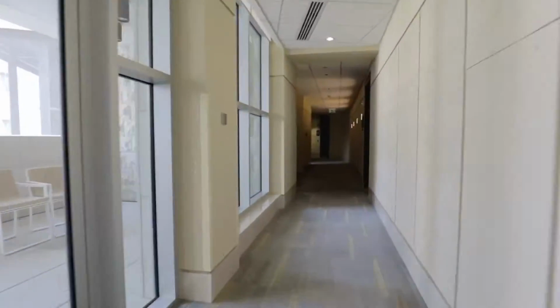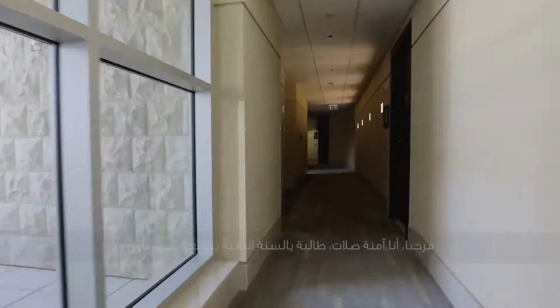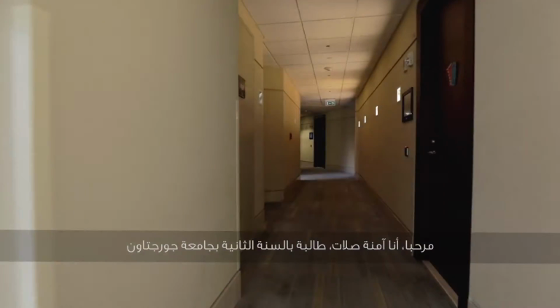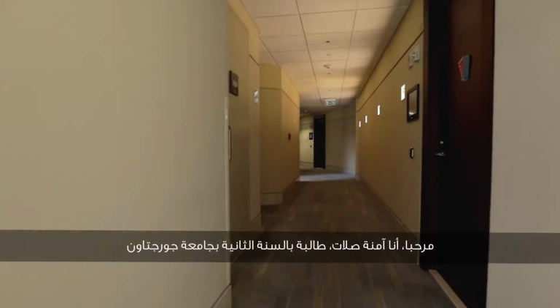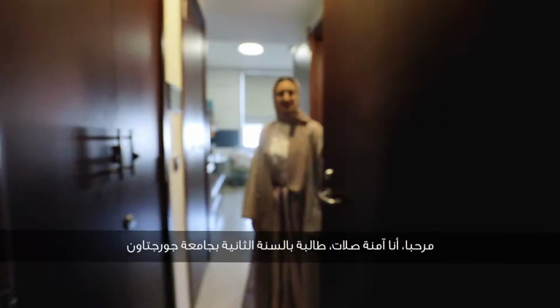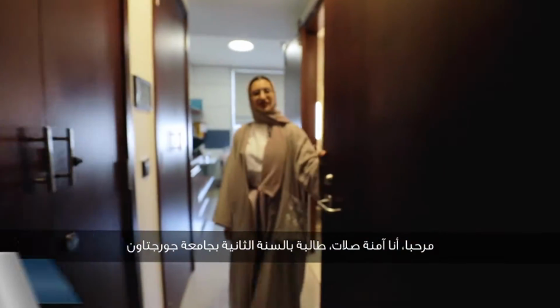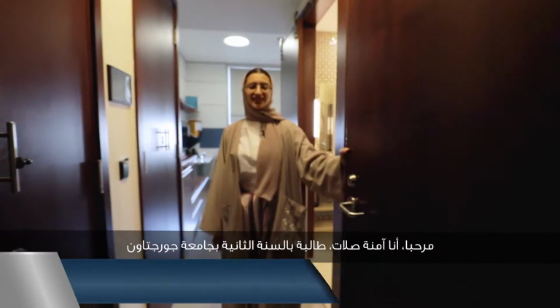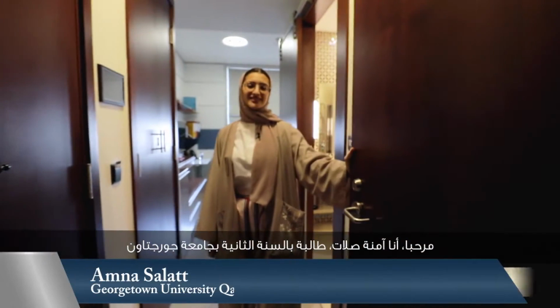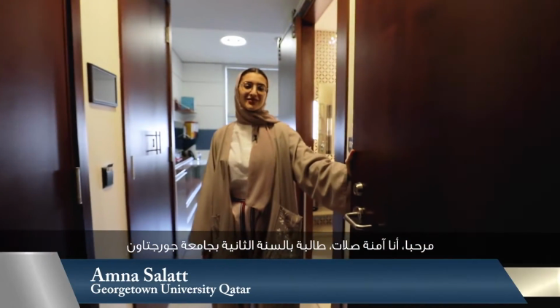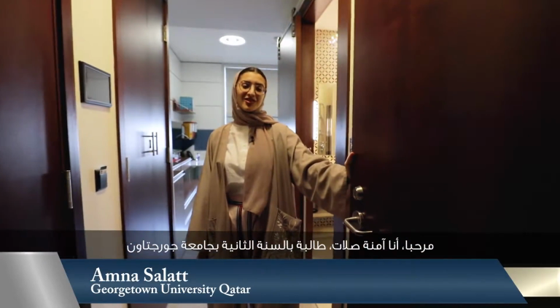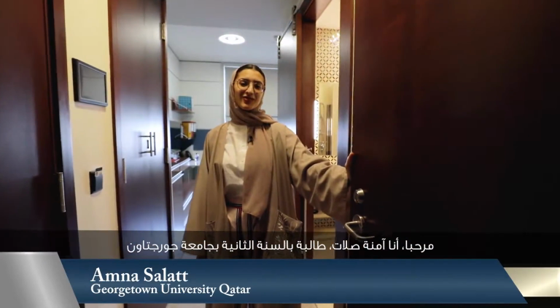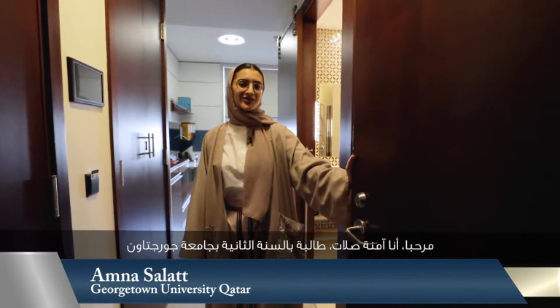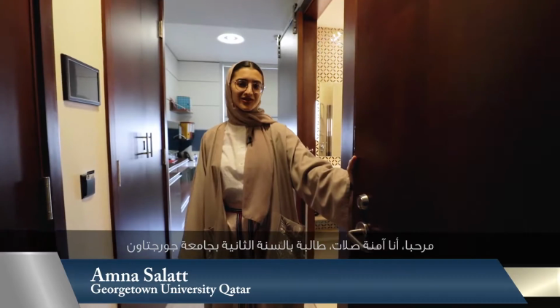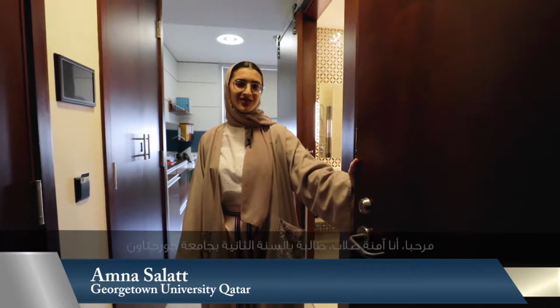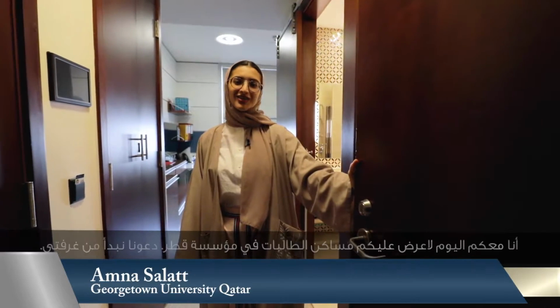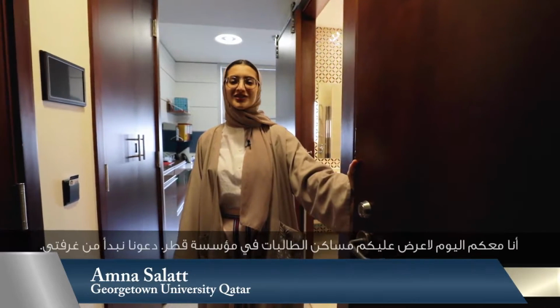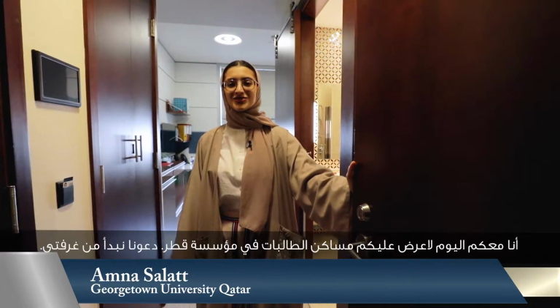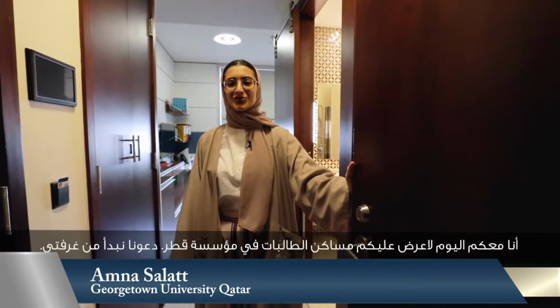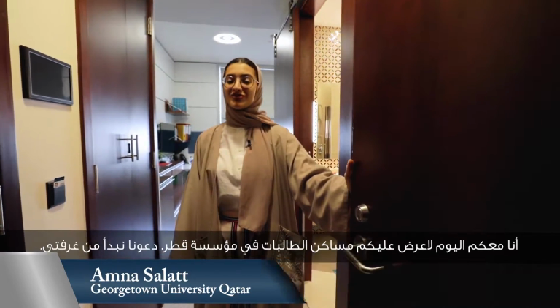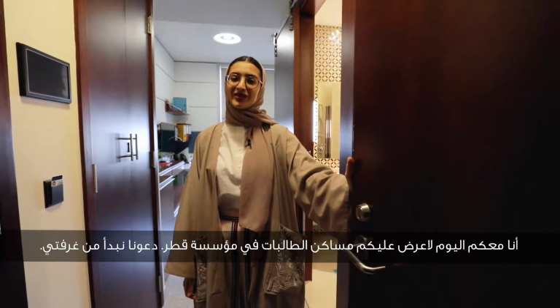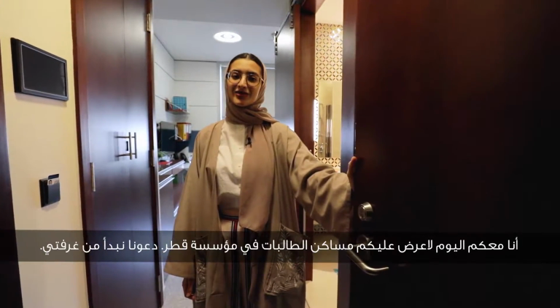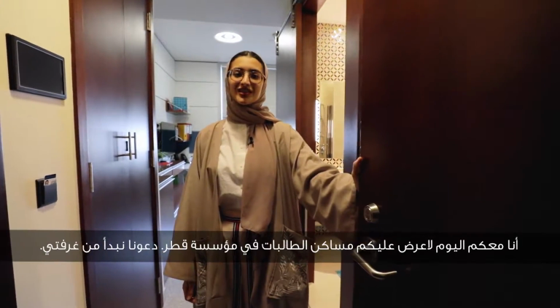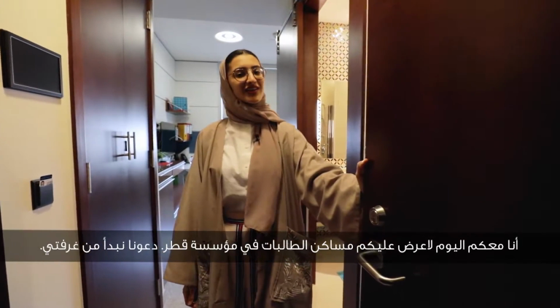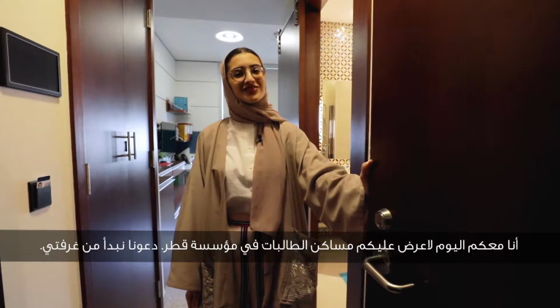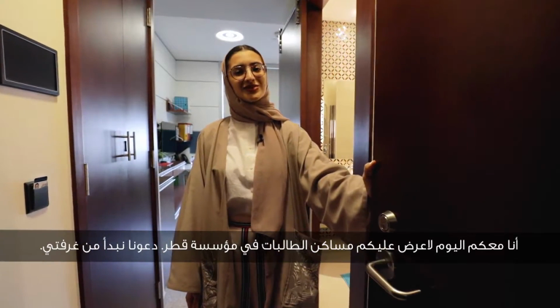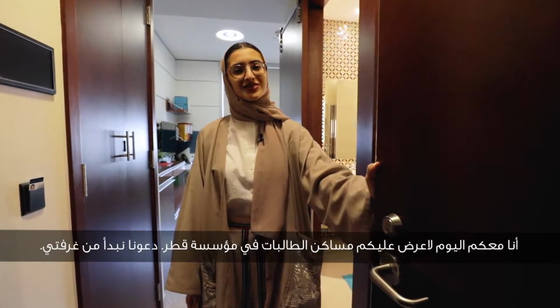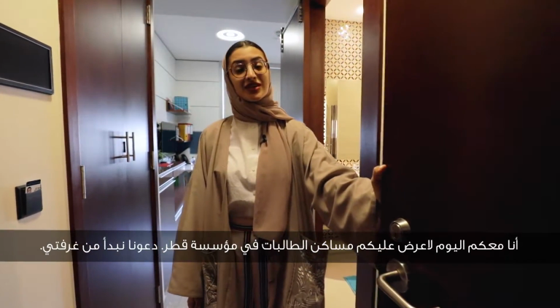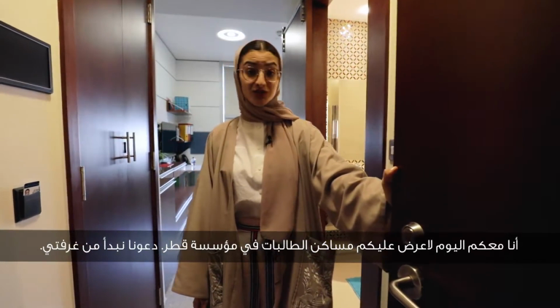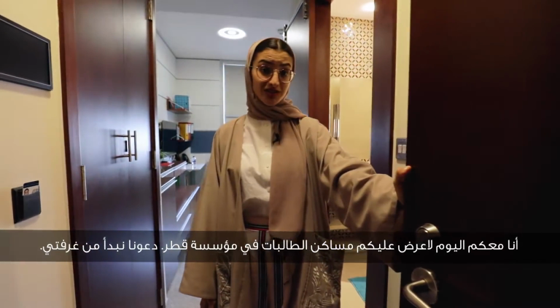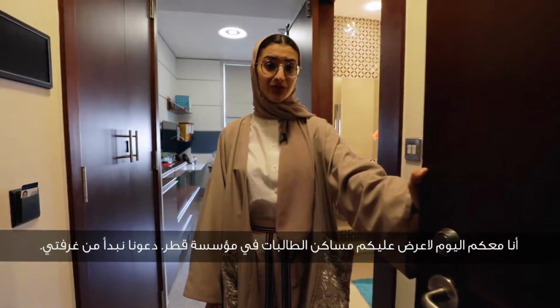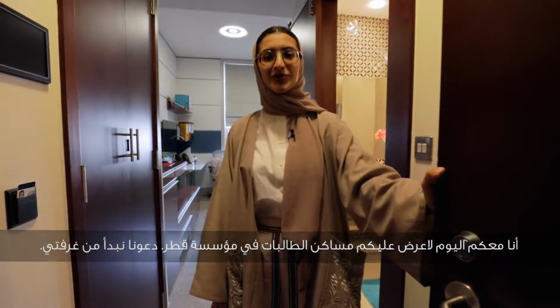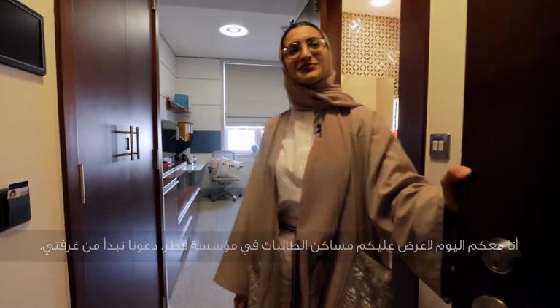Hi everyone, I'm Amna Salat. I'm a sophomore at Georgetown and I'm here to show you the female housing in Qatar Foundation. Let's start with my room.